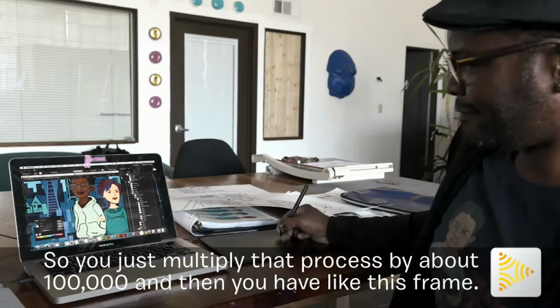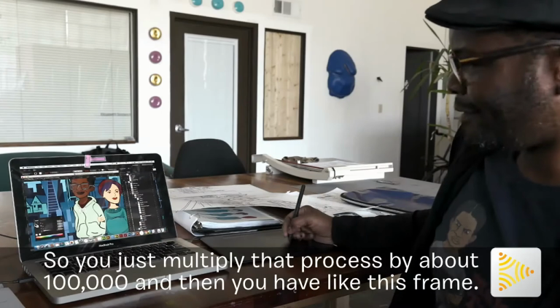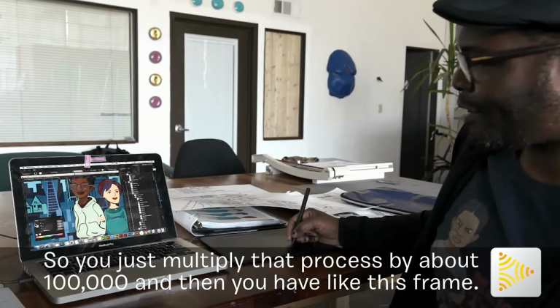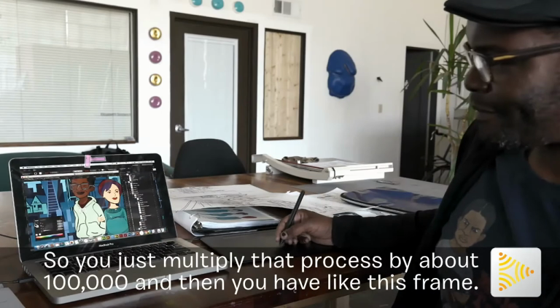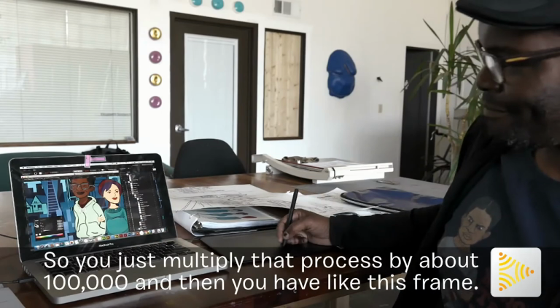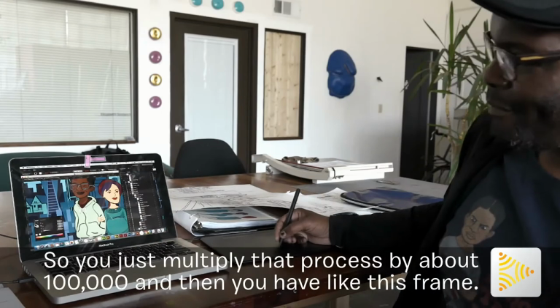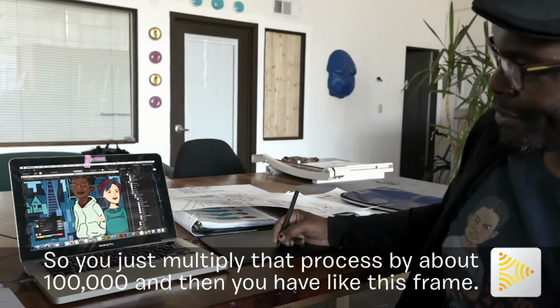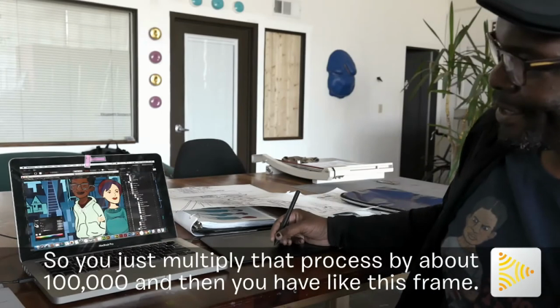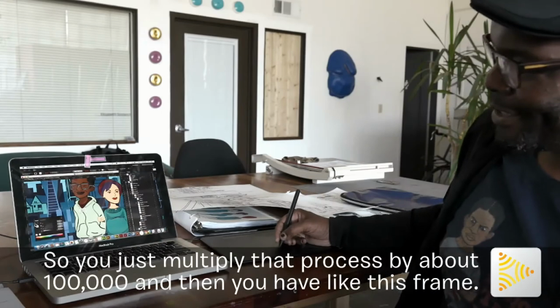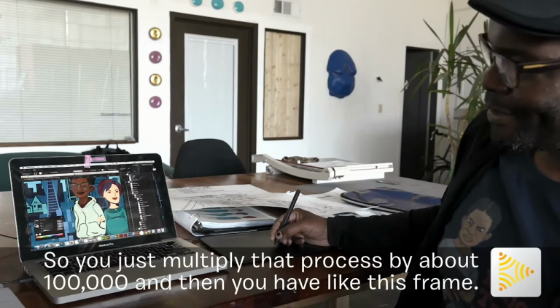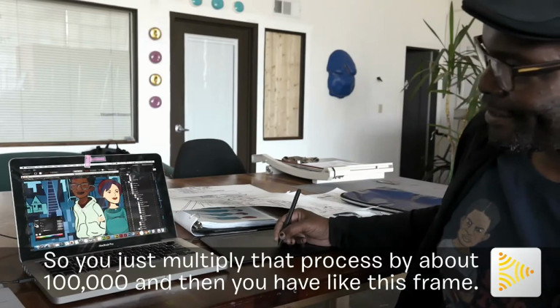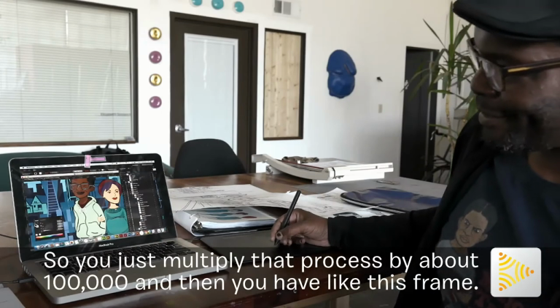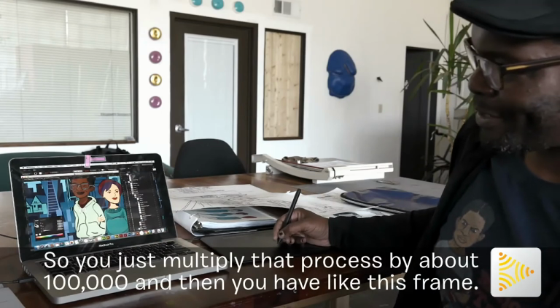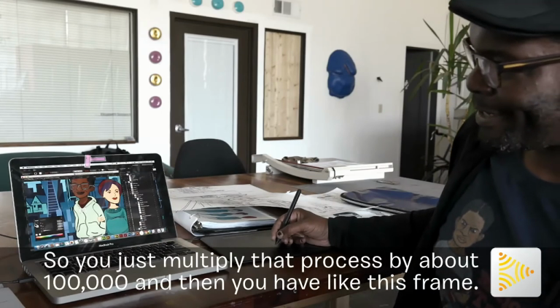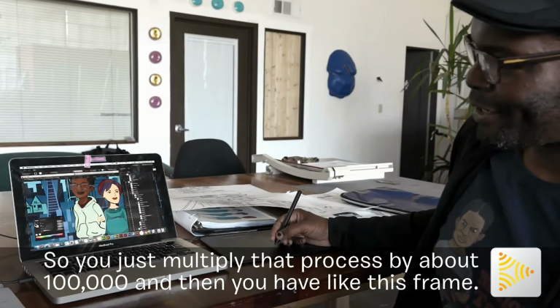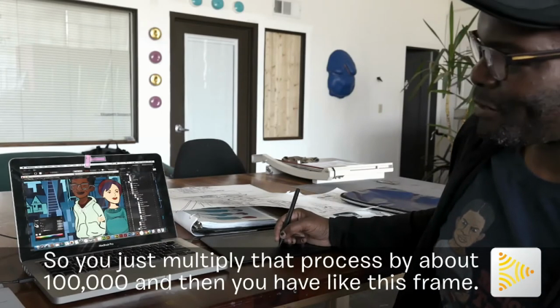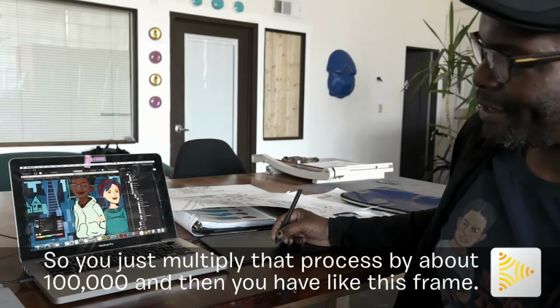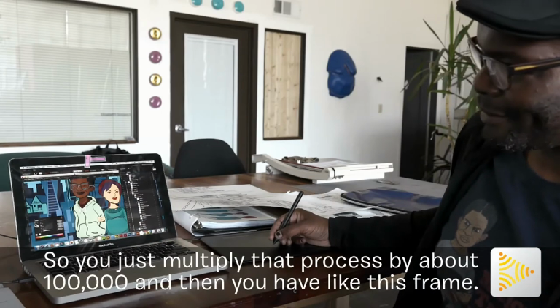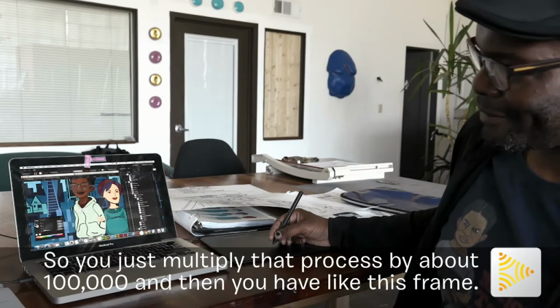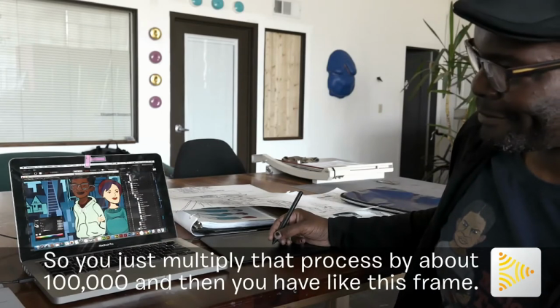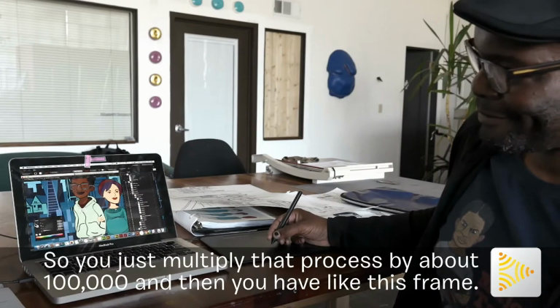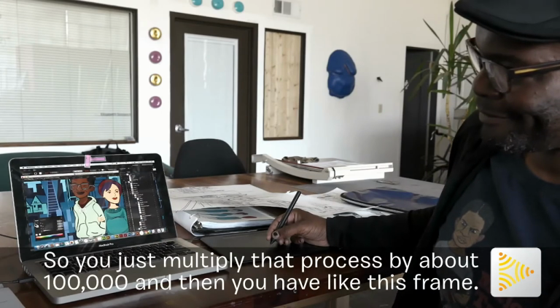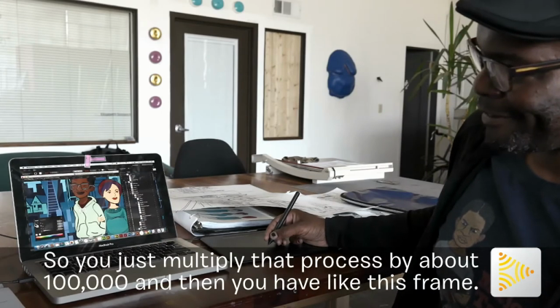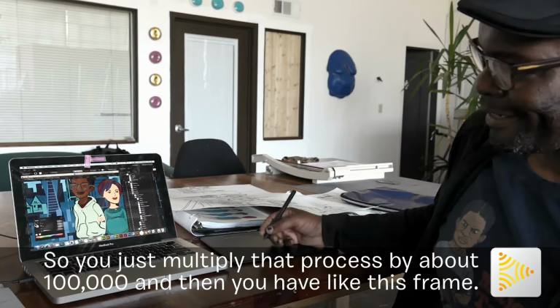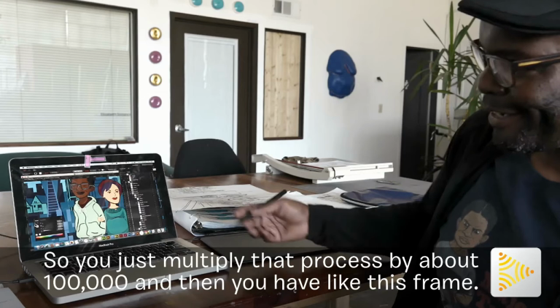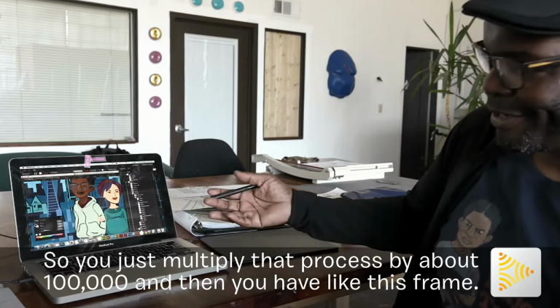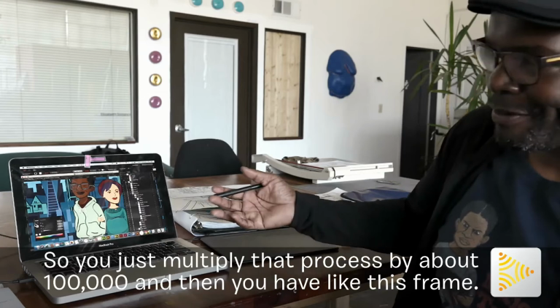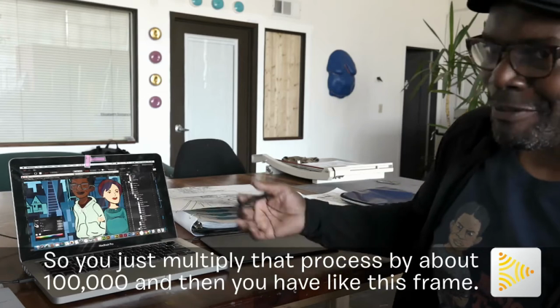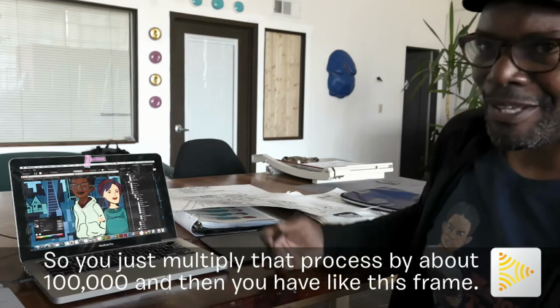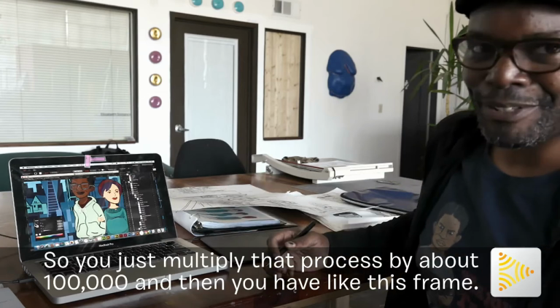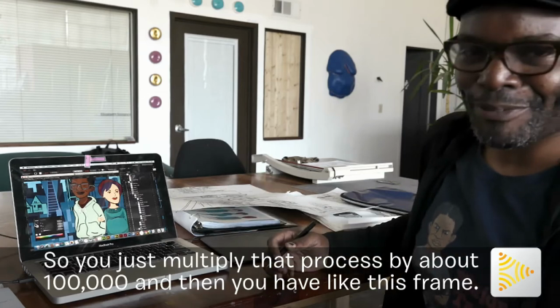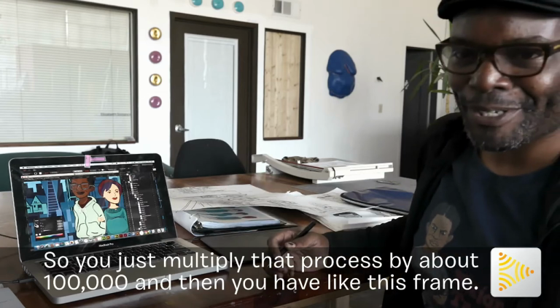So you just multiply that process by about 100,000, and then you have, like, this frame.